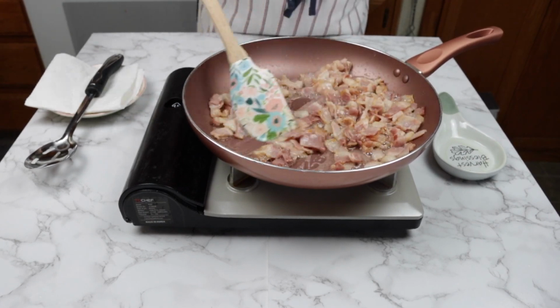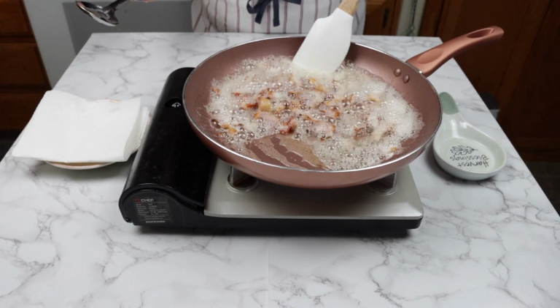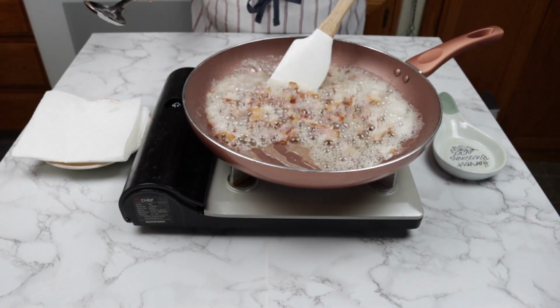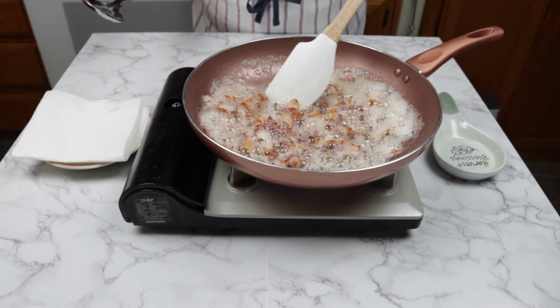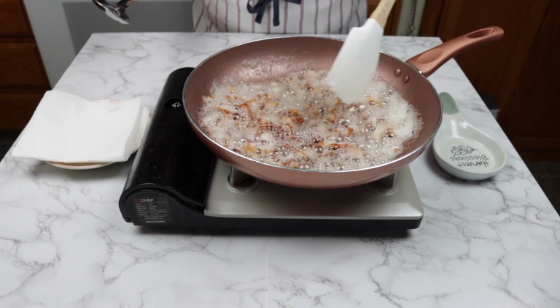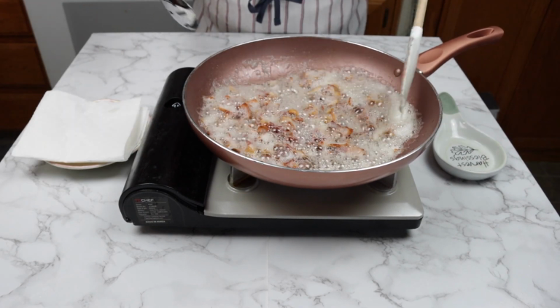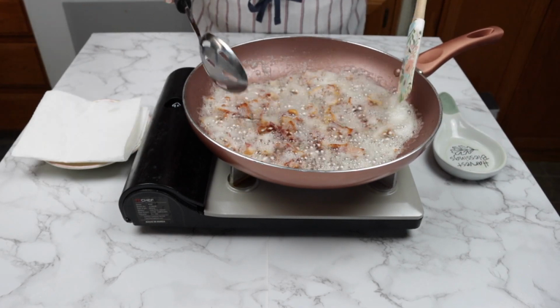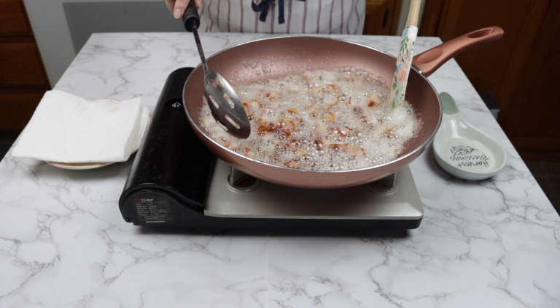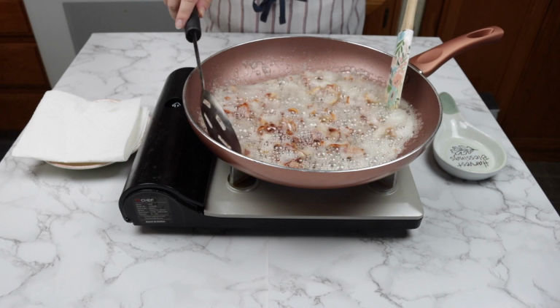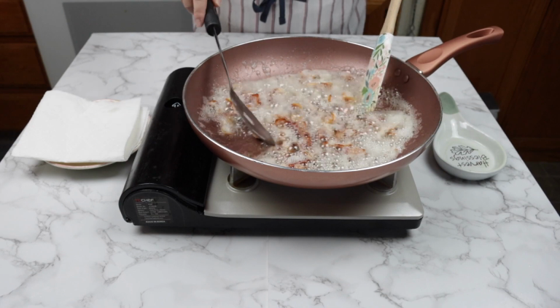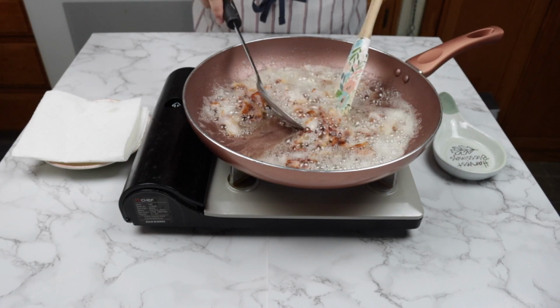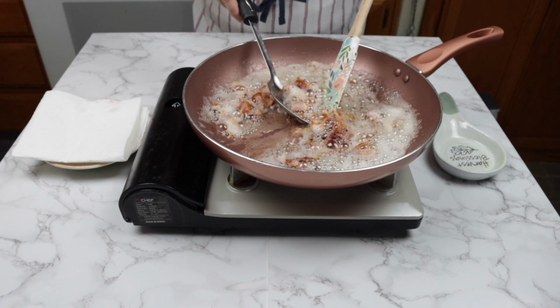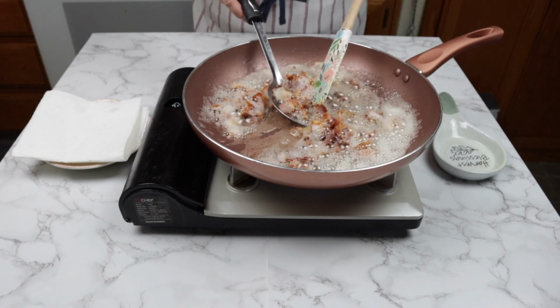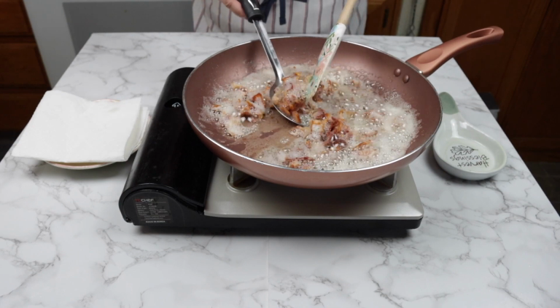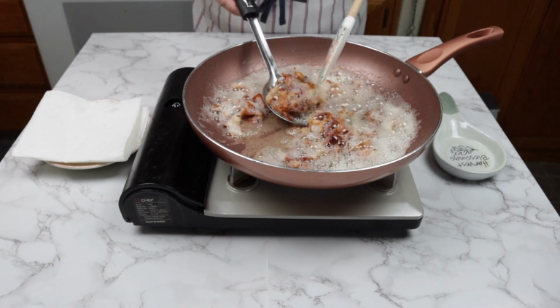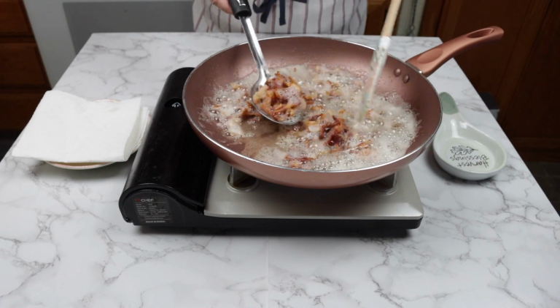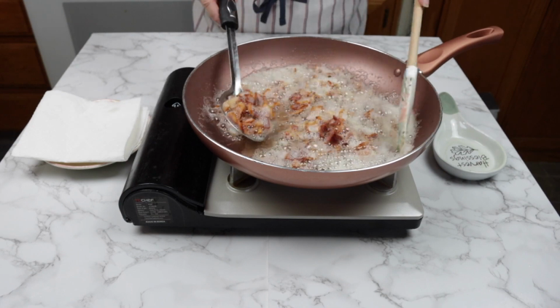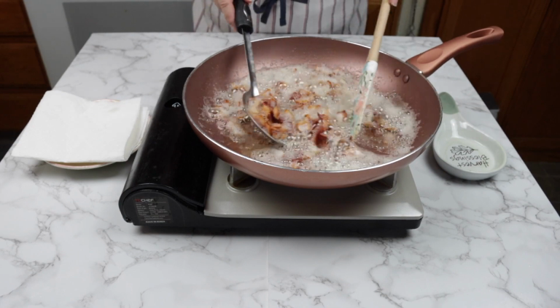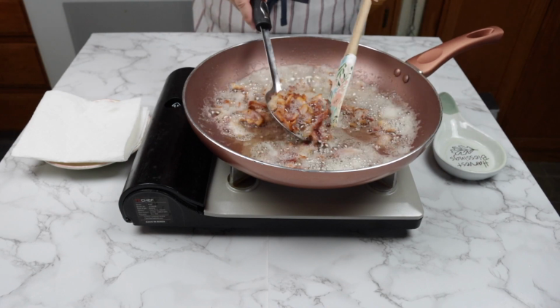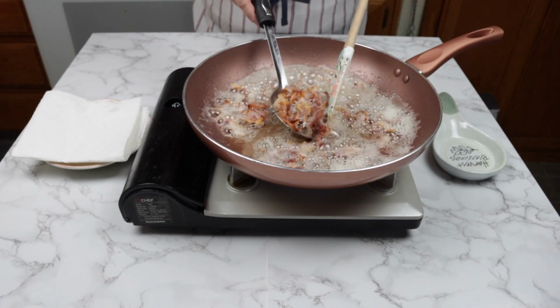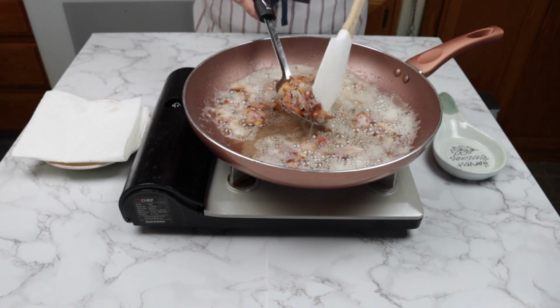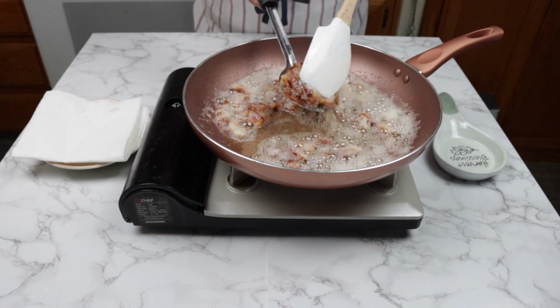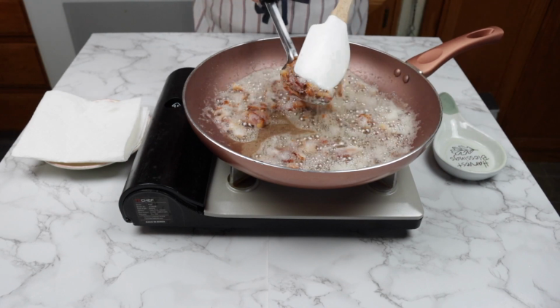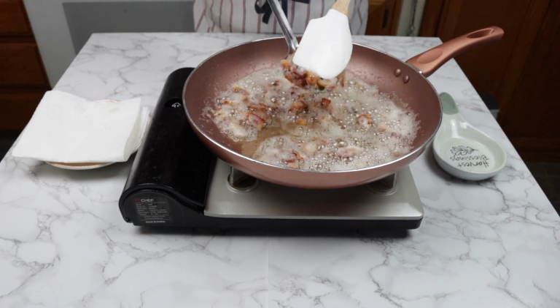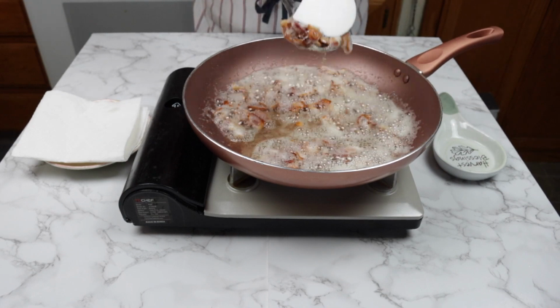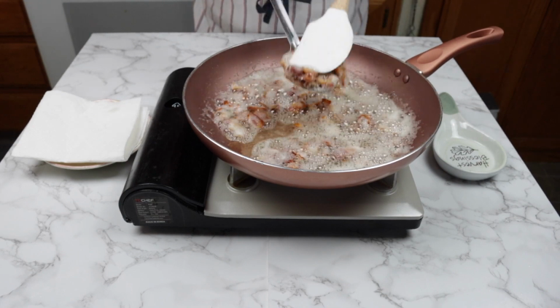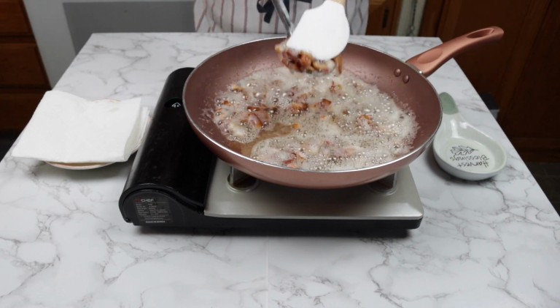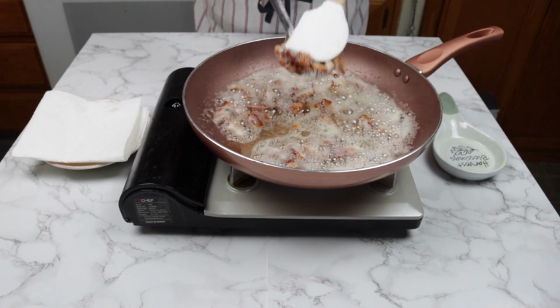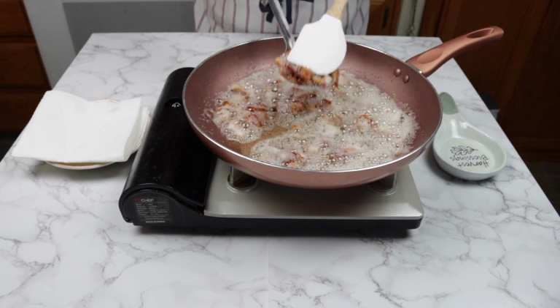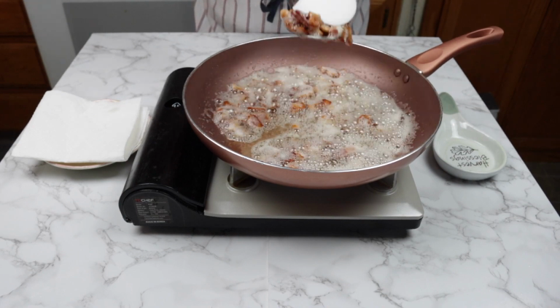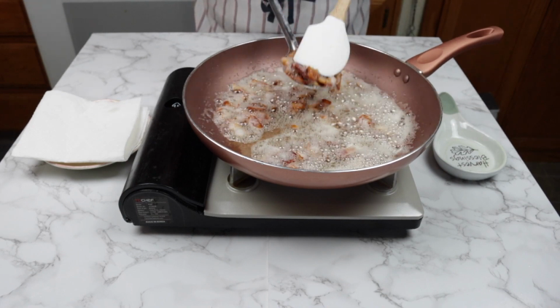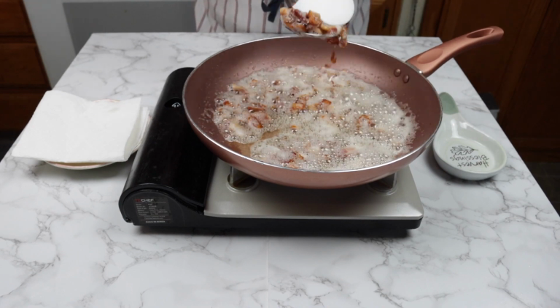Scoop the bacon with a slotted spoon — a spoon with holes — so it can drain the bacon oil.